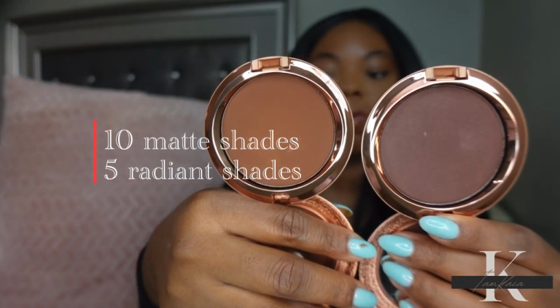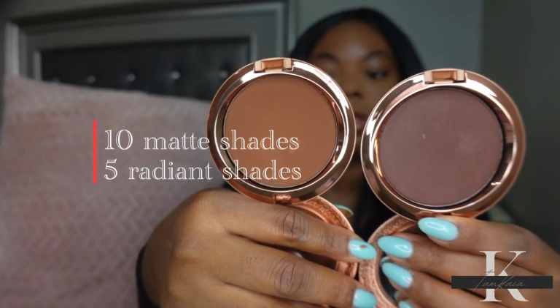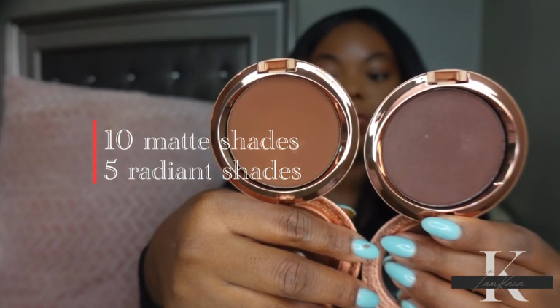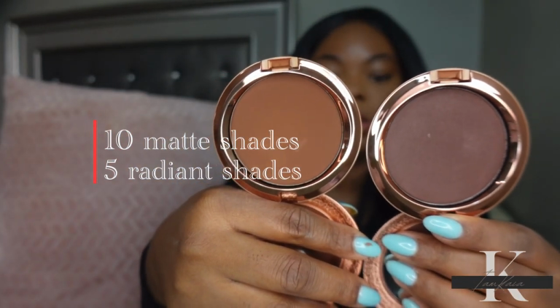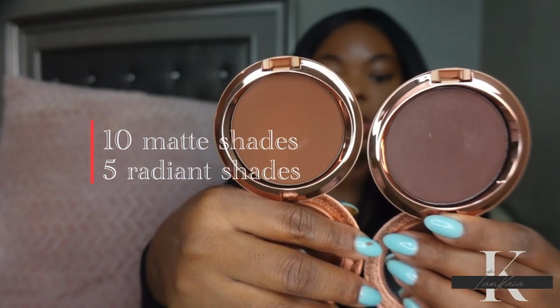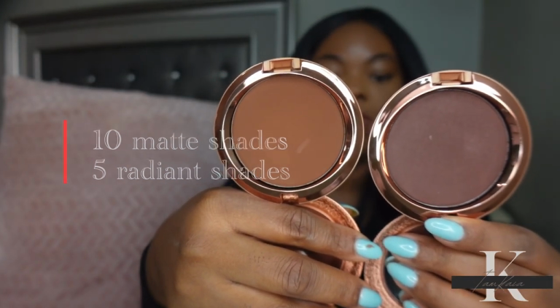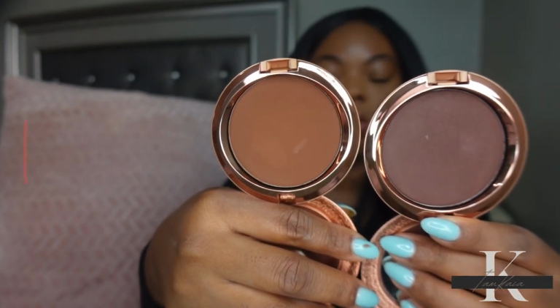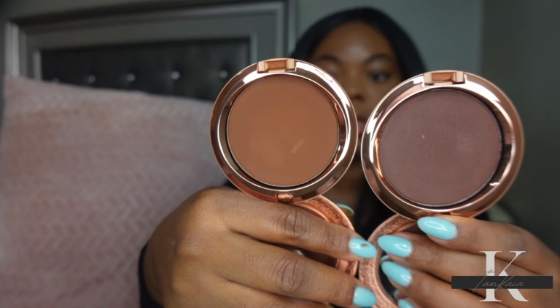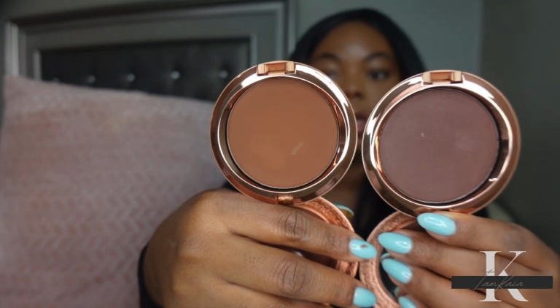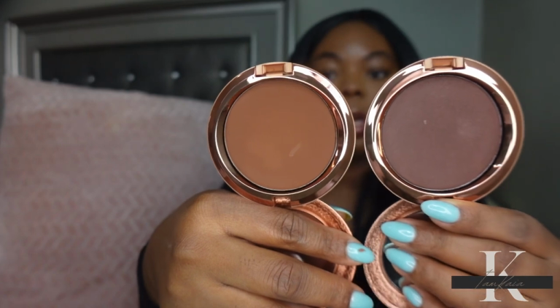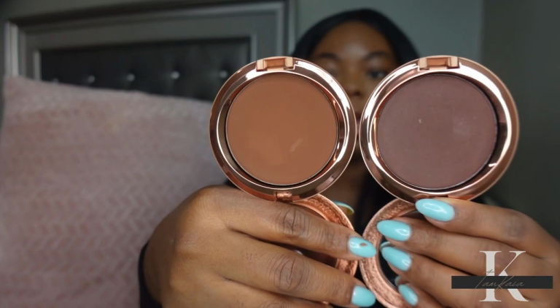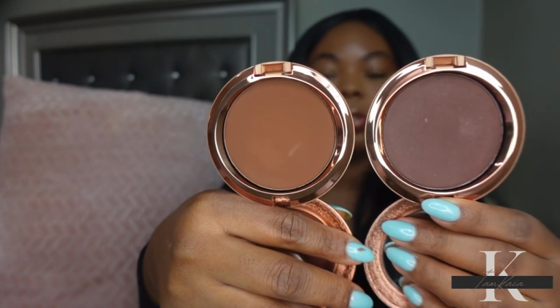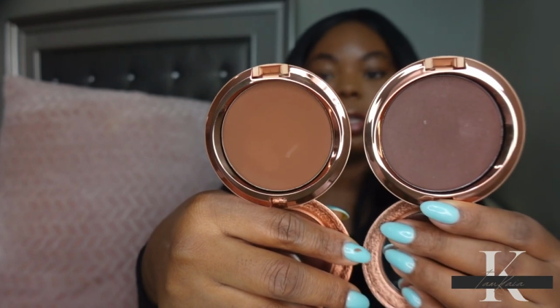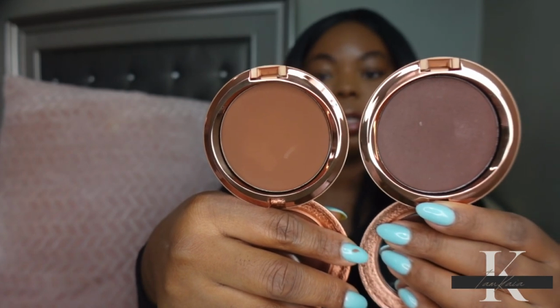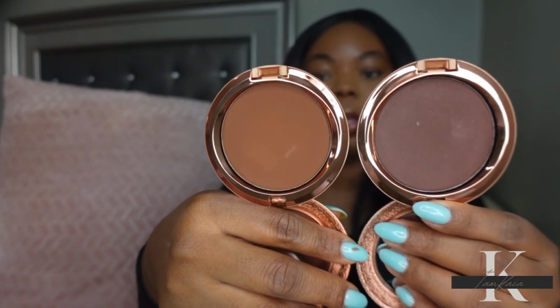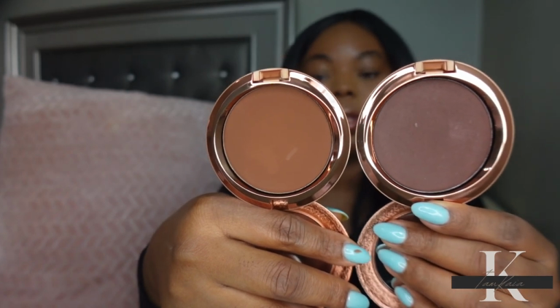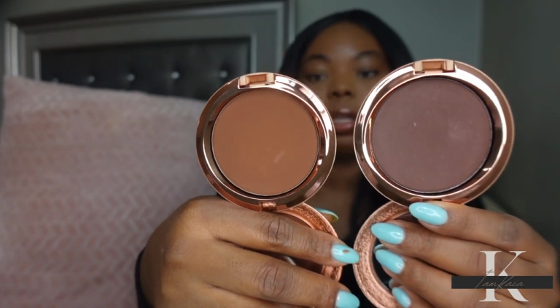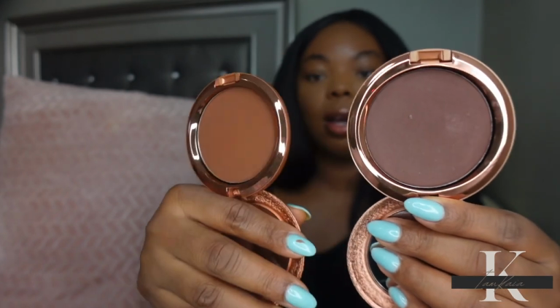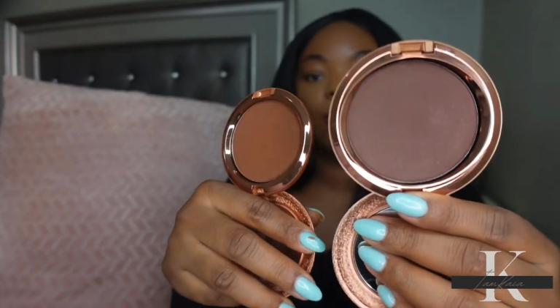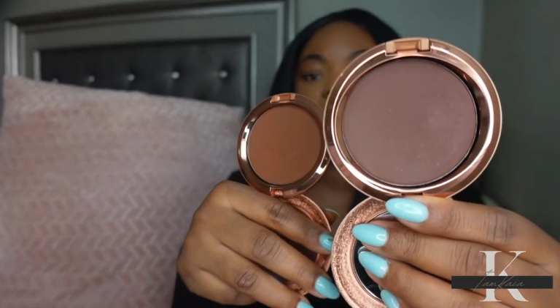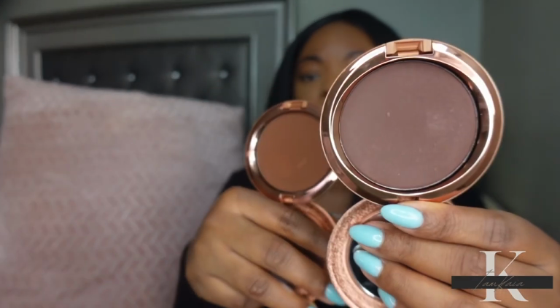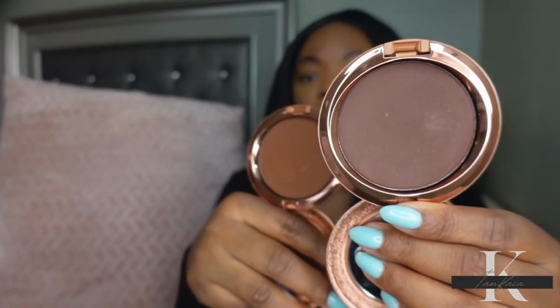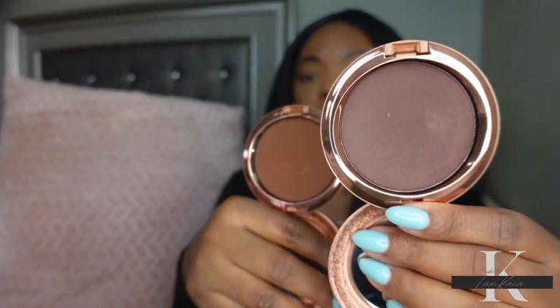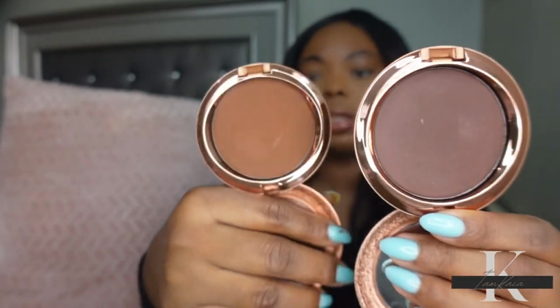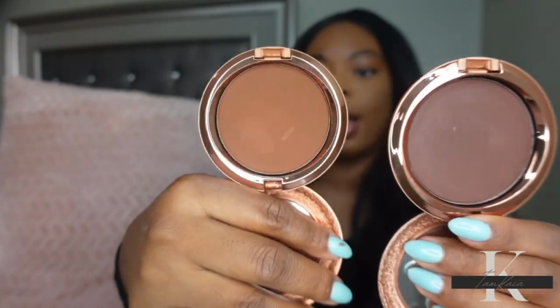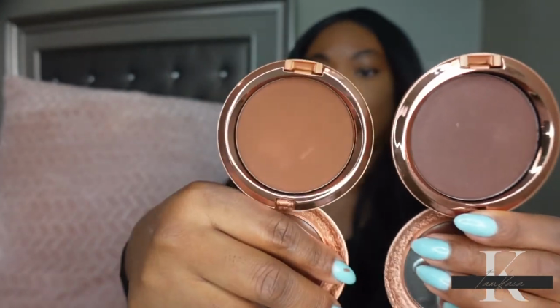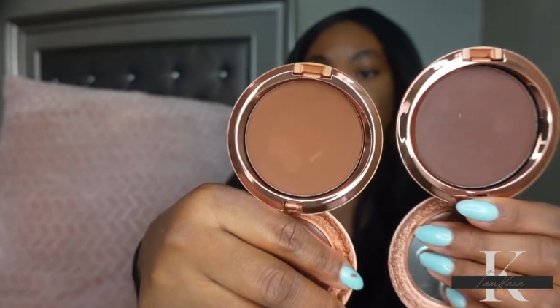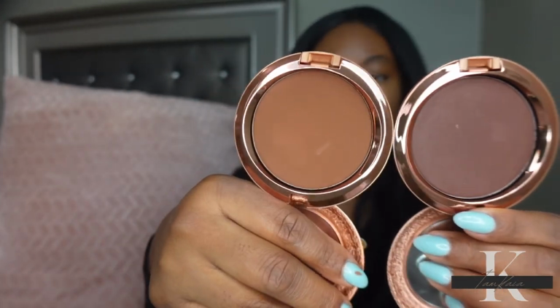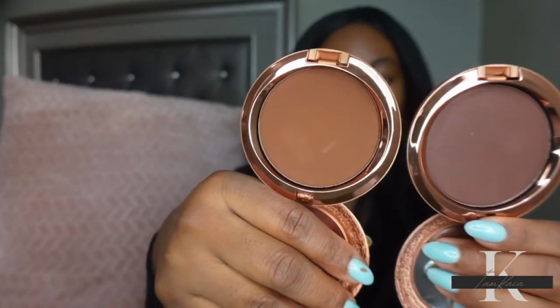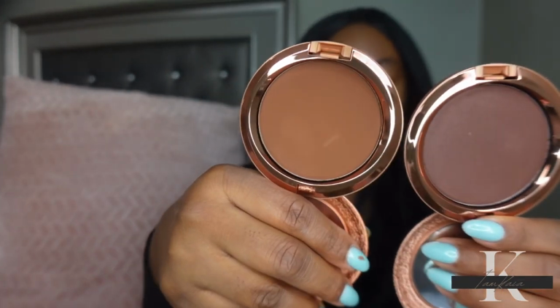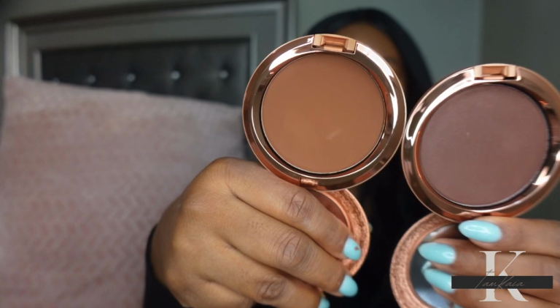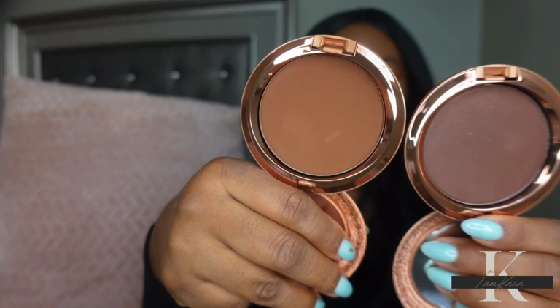I picked up the same shade in both formulas, which is Richer Rosy, and as you can see, in the radiant finish it looks a lot deeper than the matte formula.